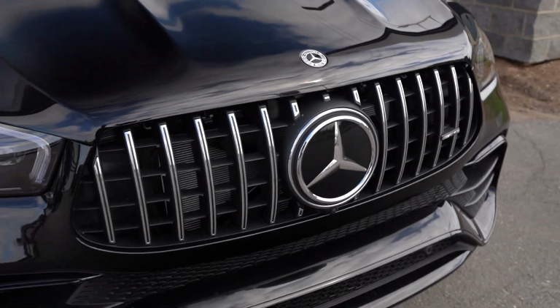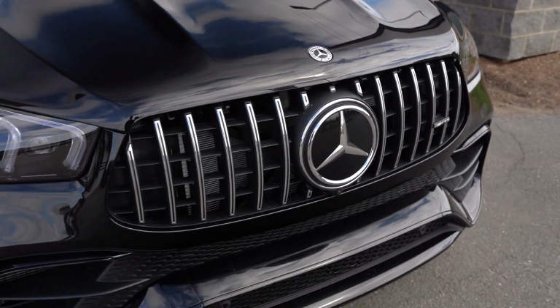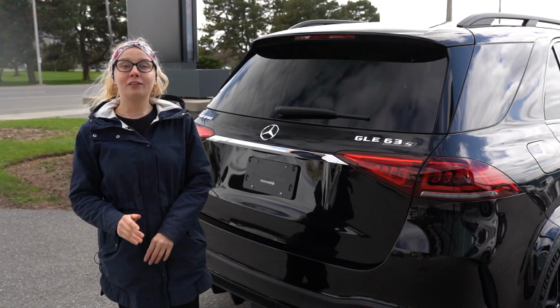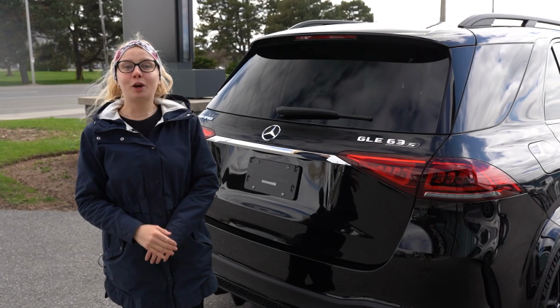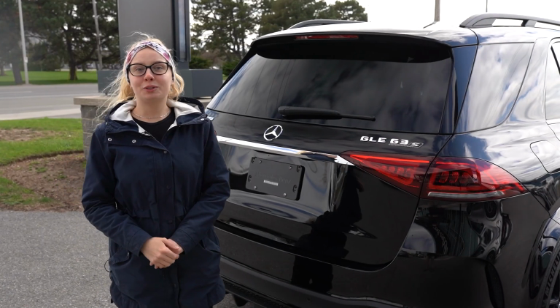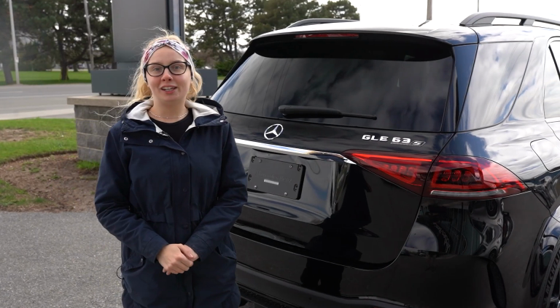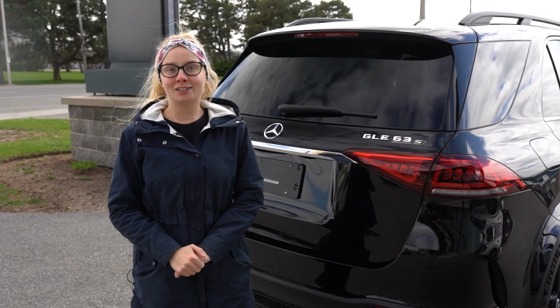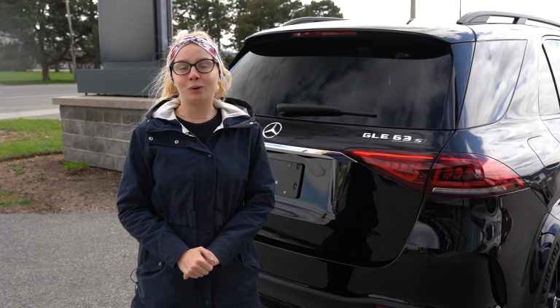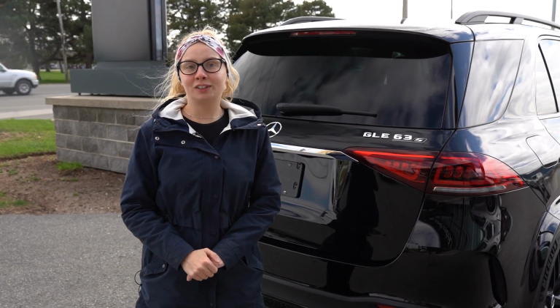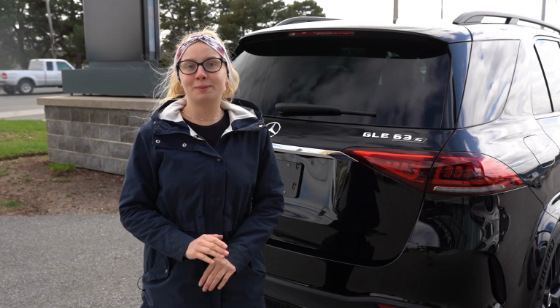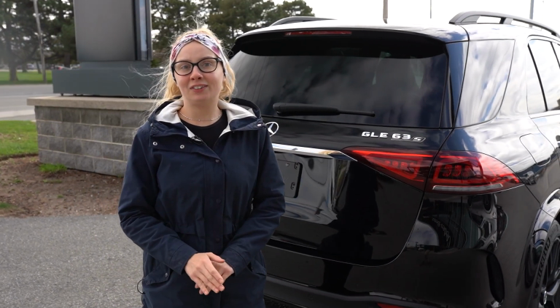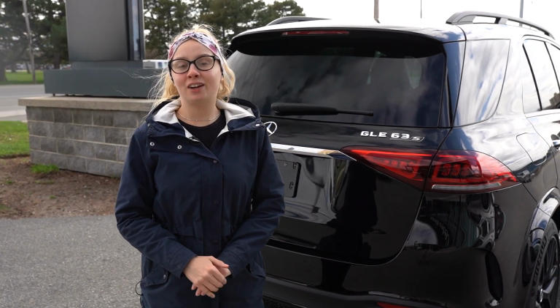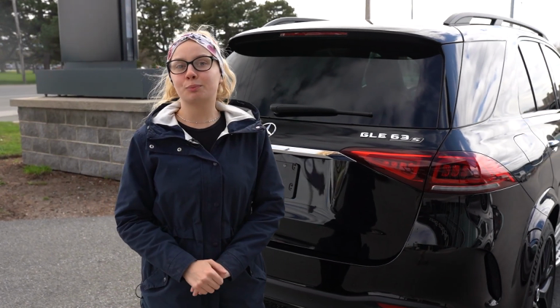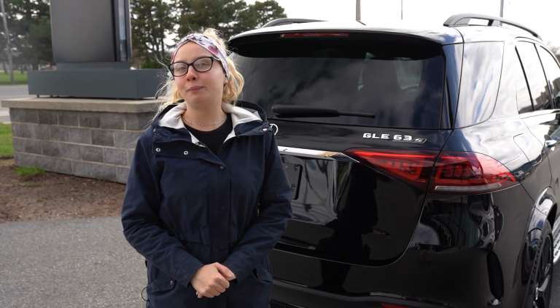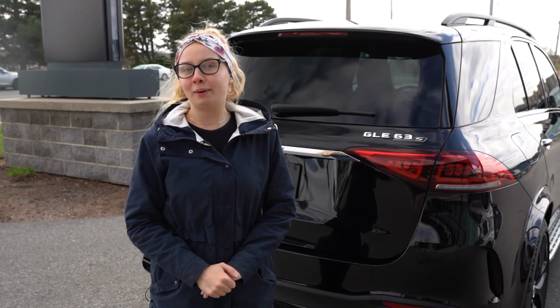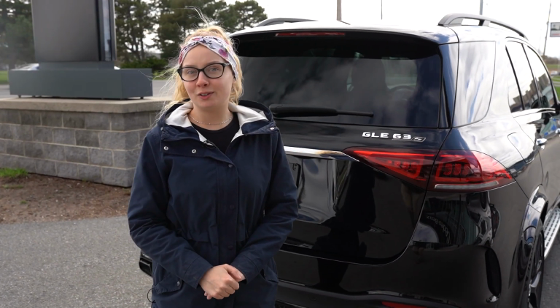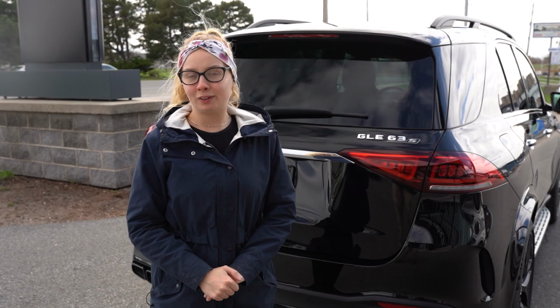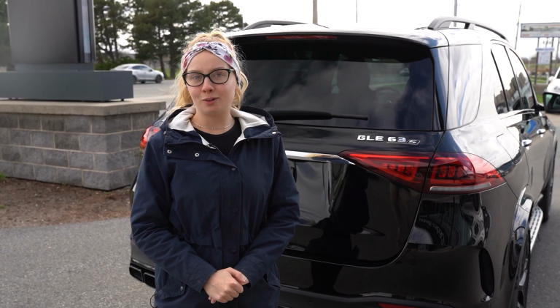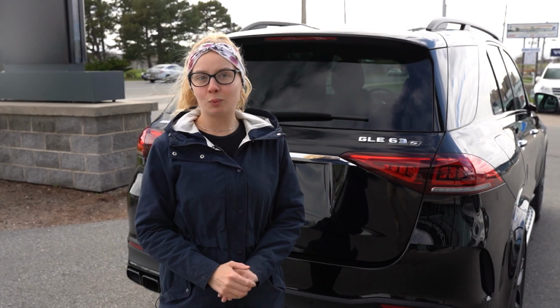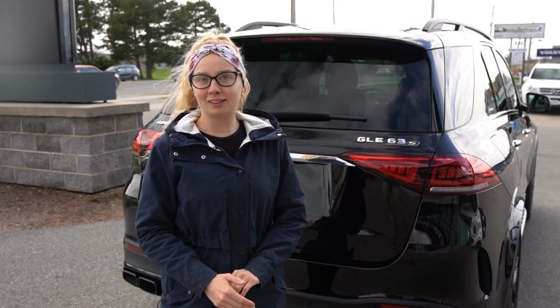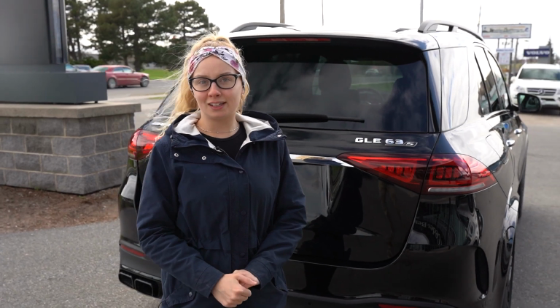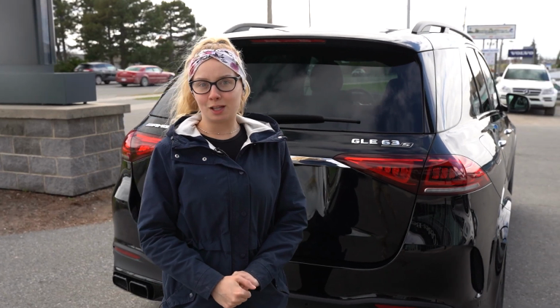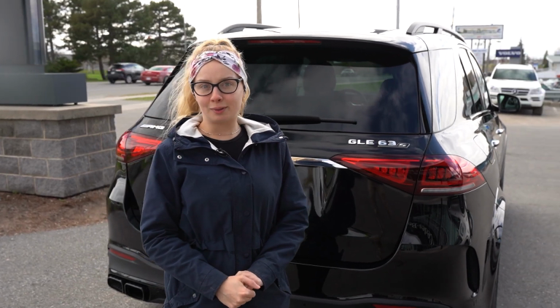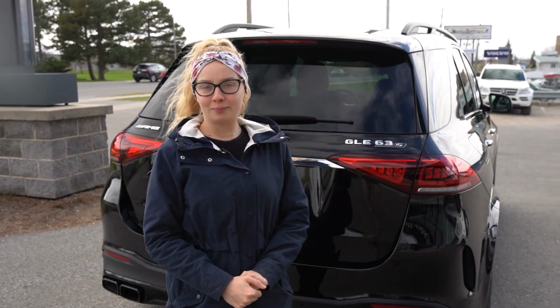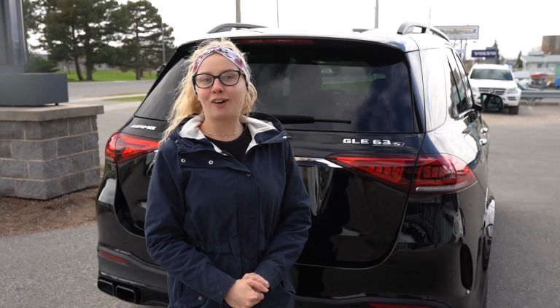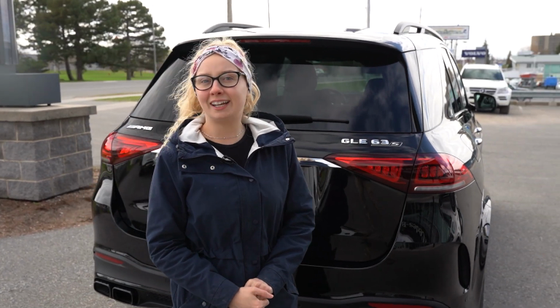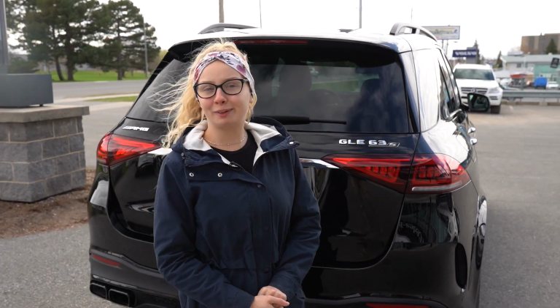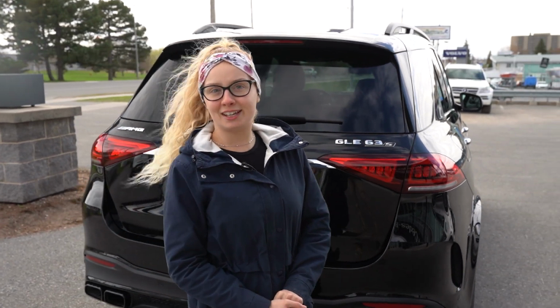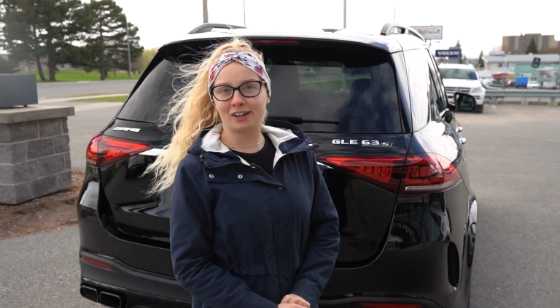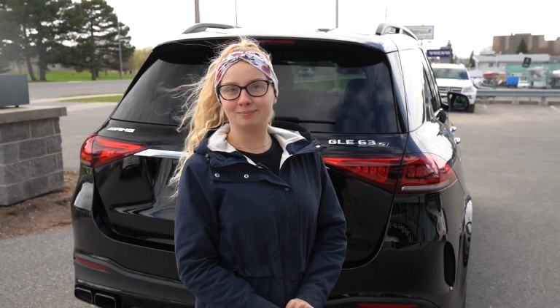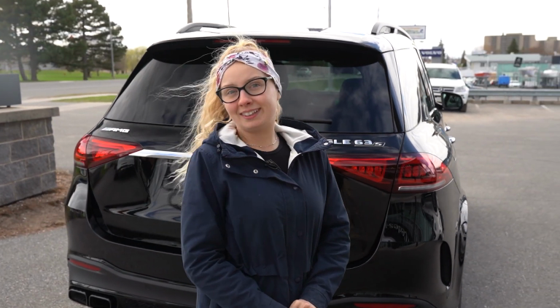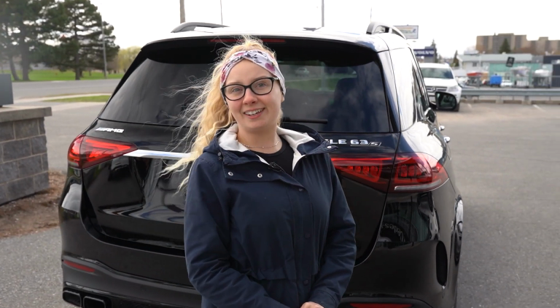I would love the opportunity to go over the specifics of this premium SUV with you while it's still available. Call today to book your test drive. Thank you.